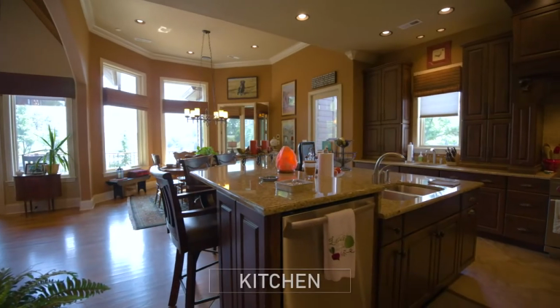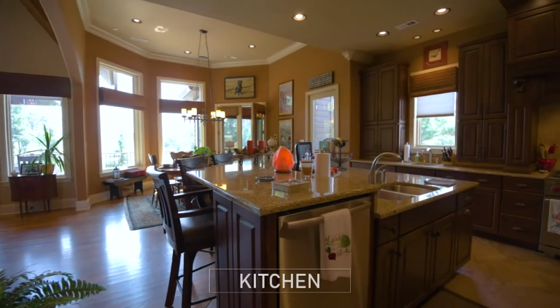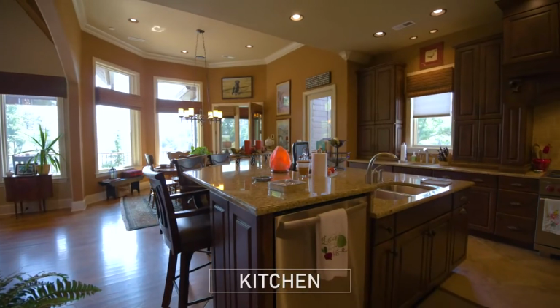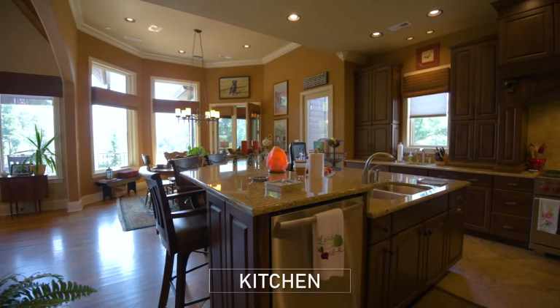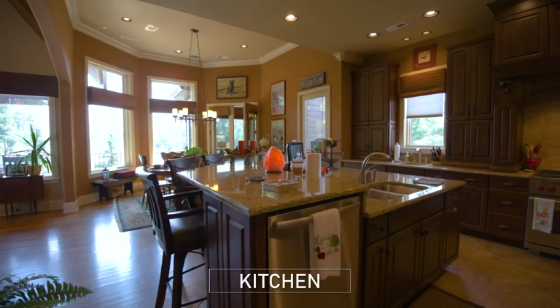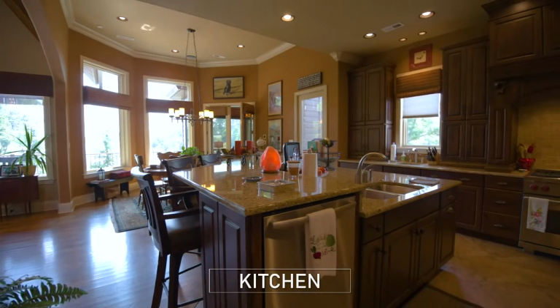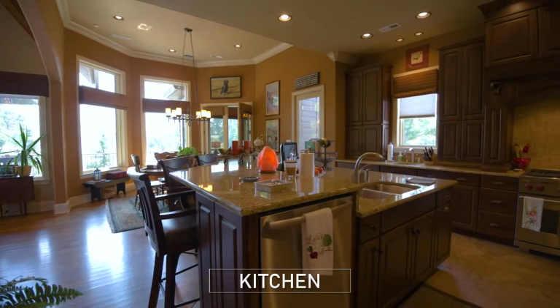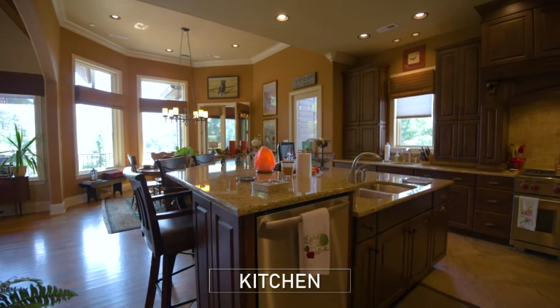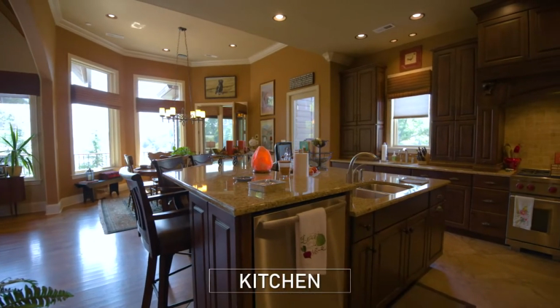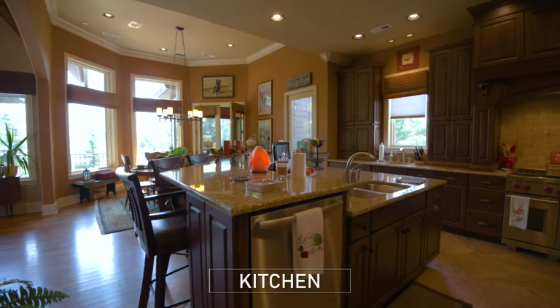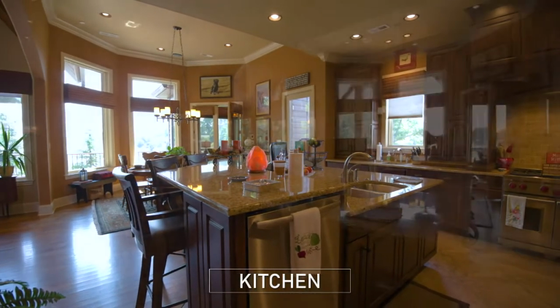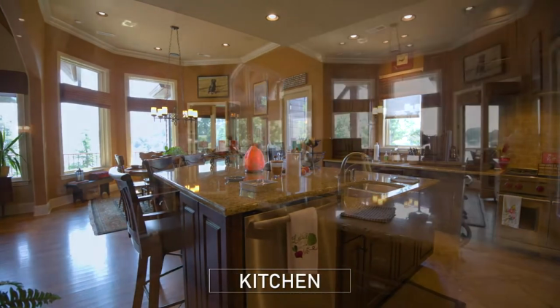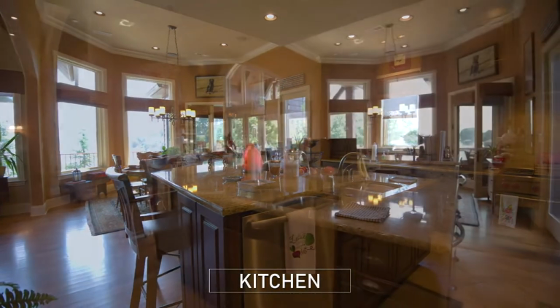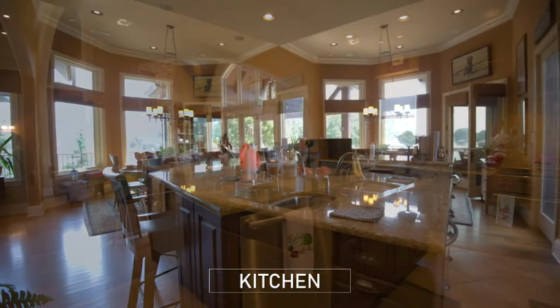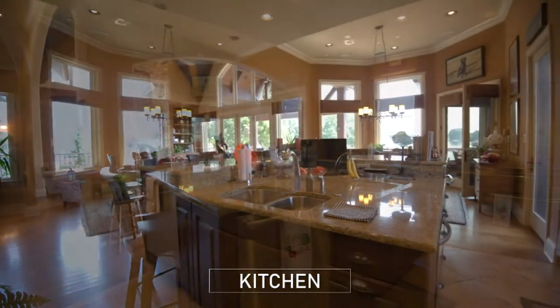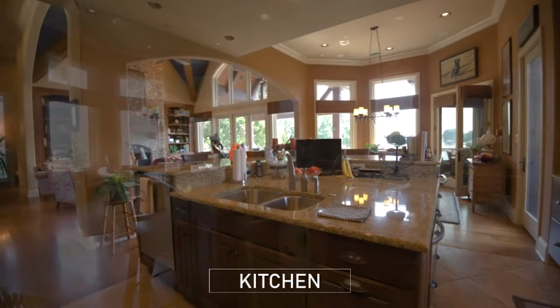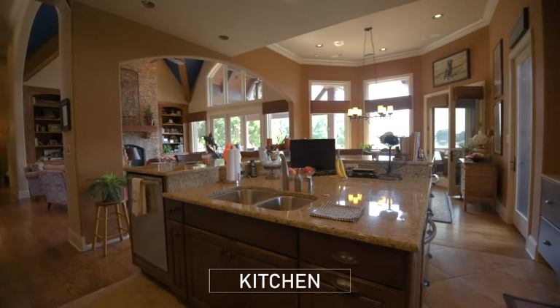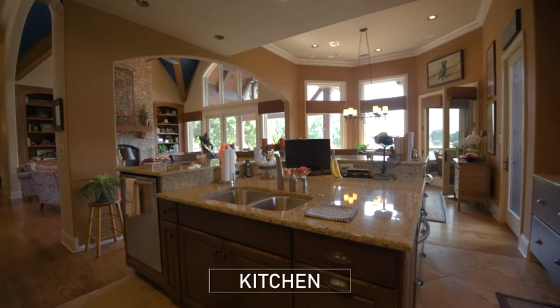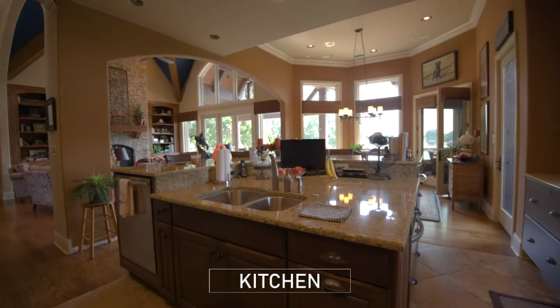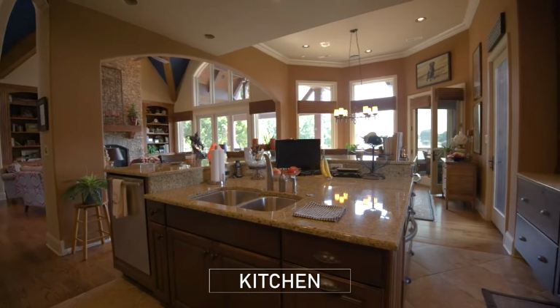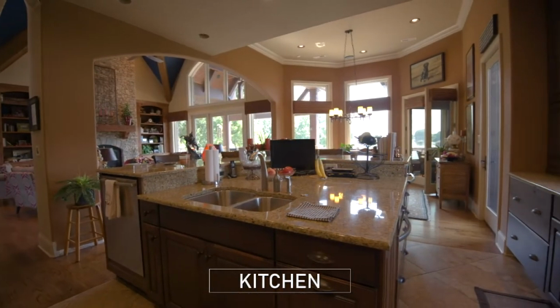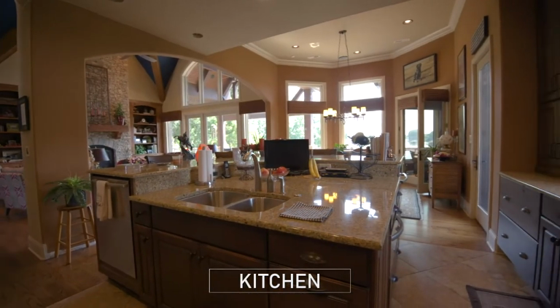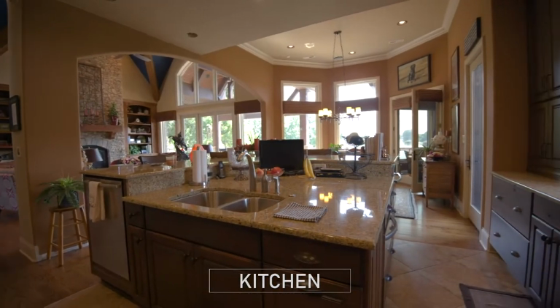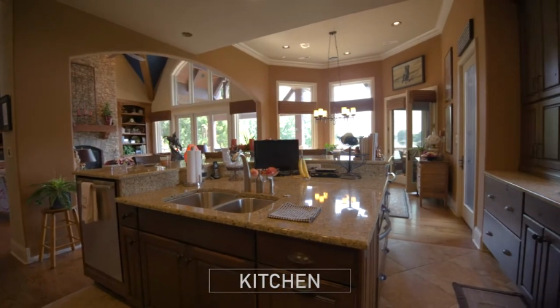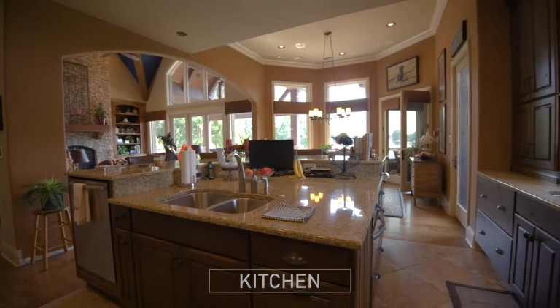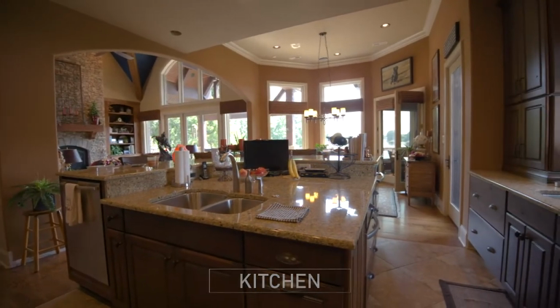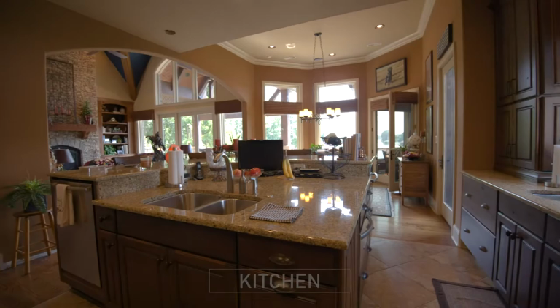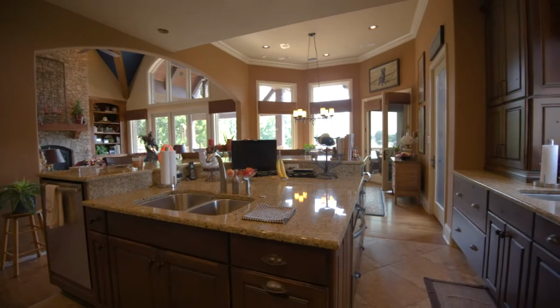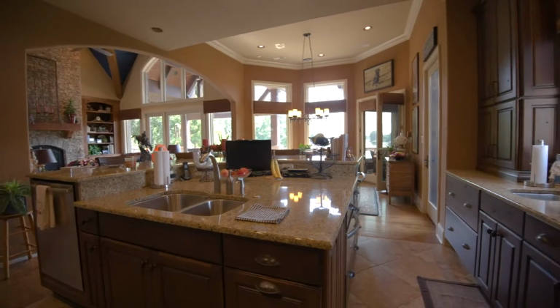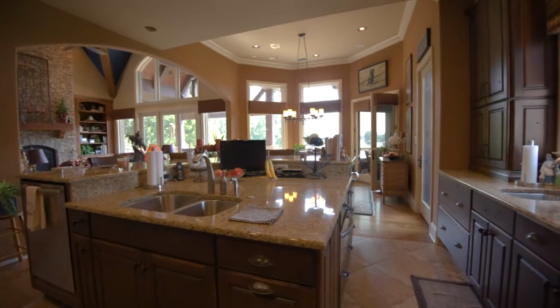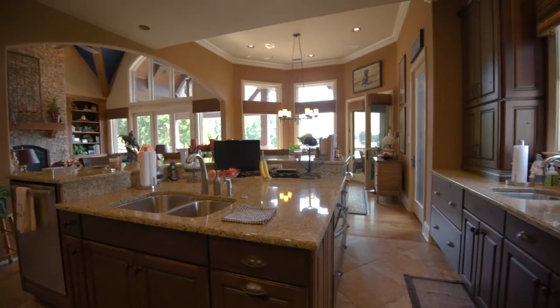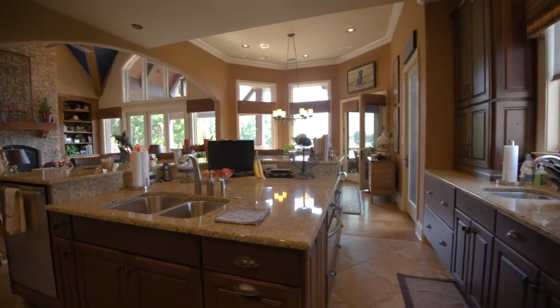Adjacent is the kitchen which features a large island with bar seating and the breakfast room.